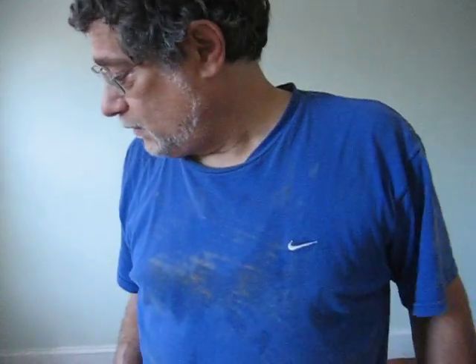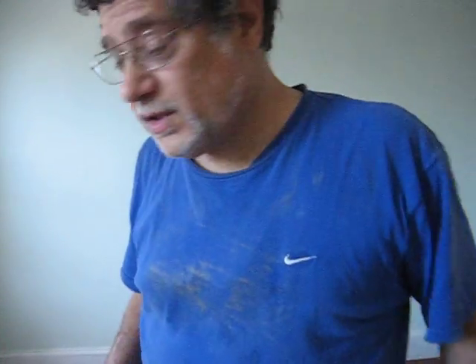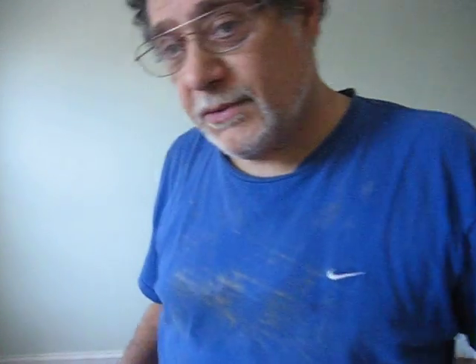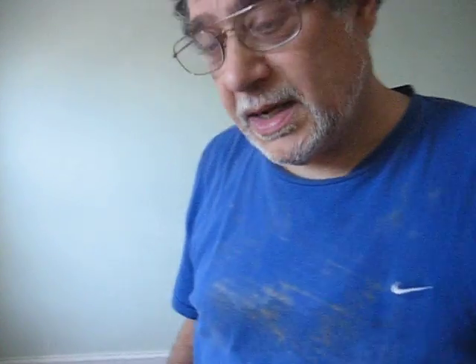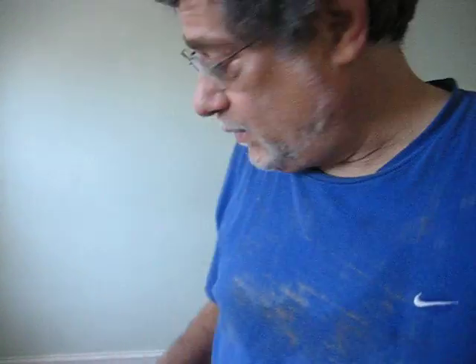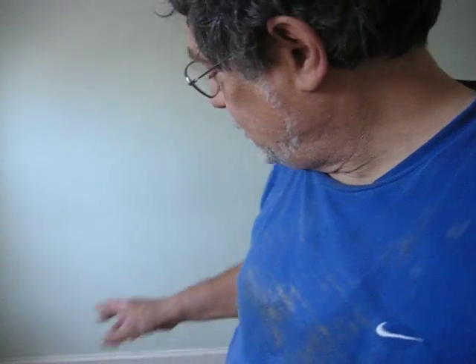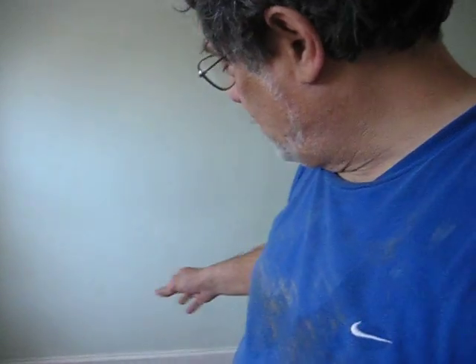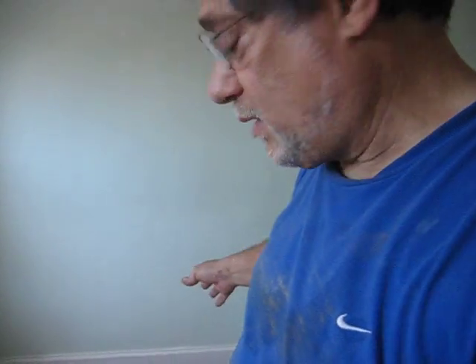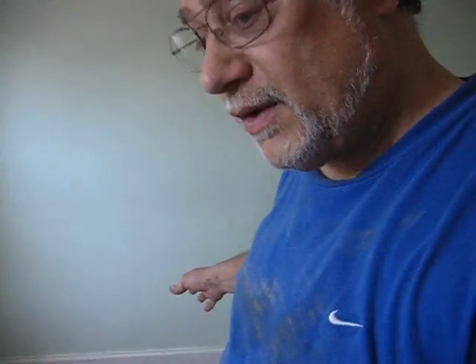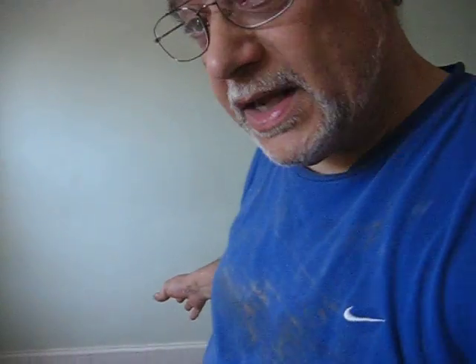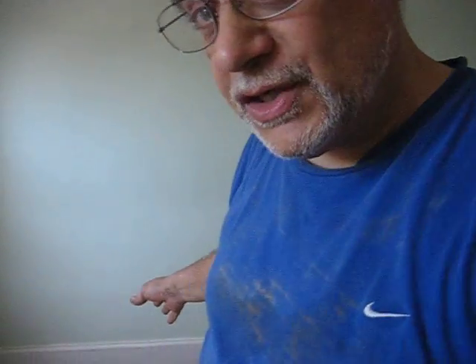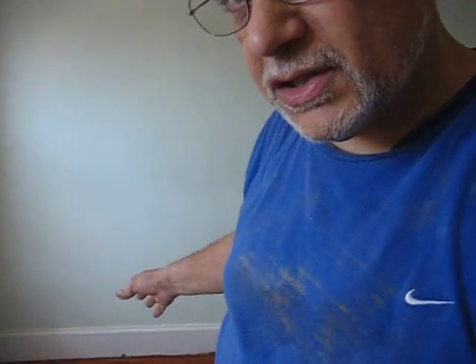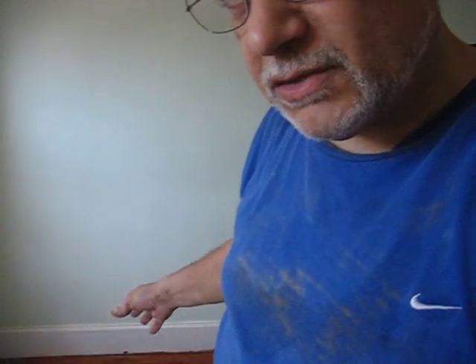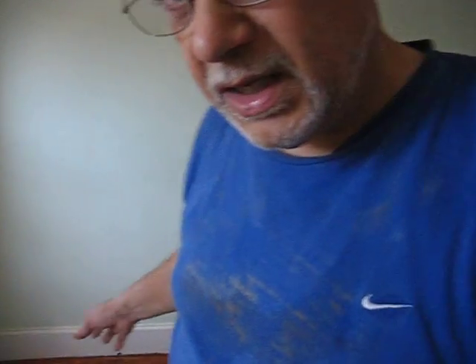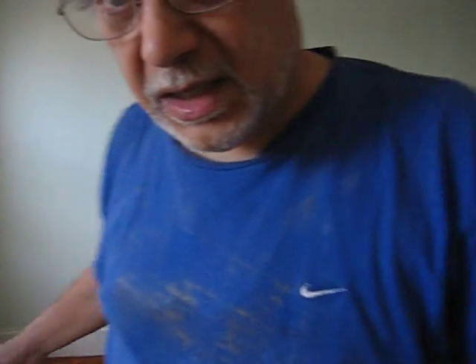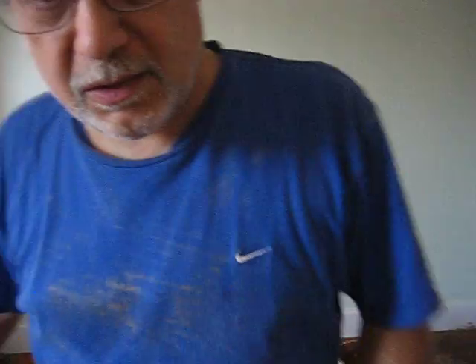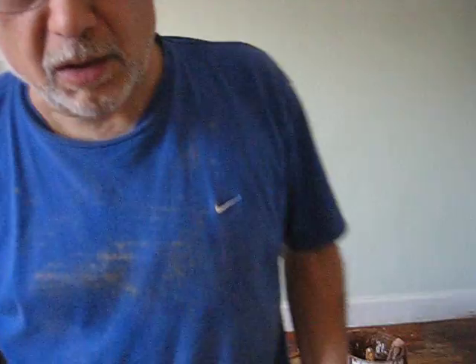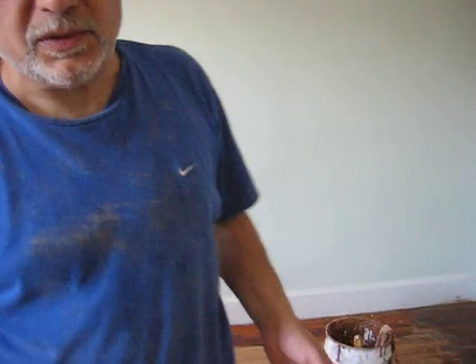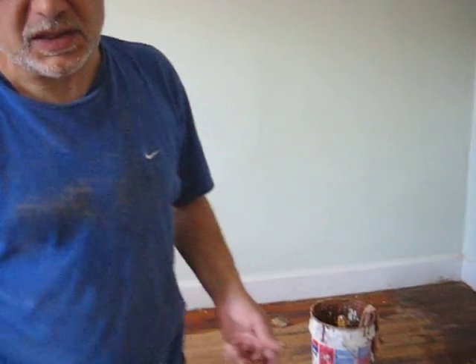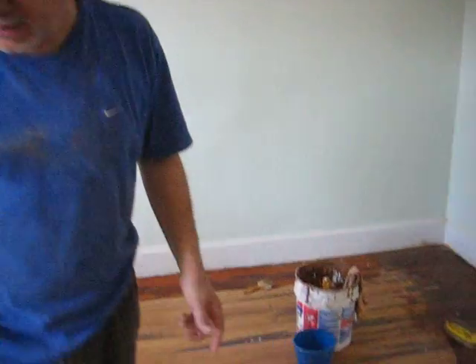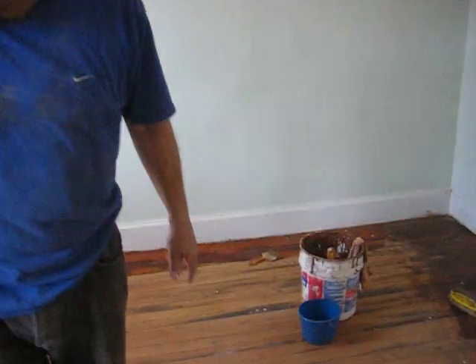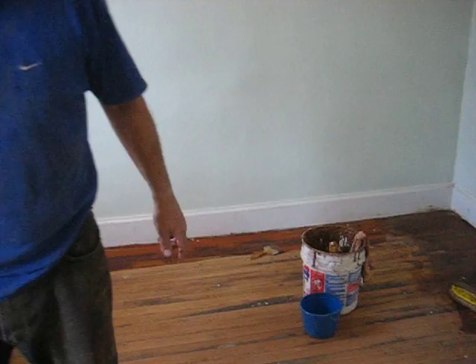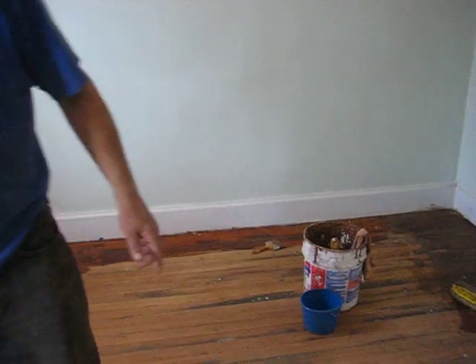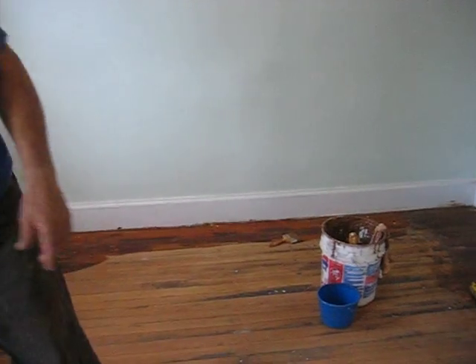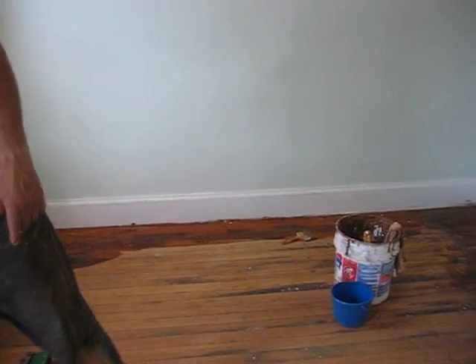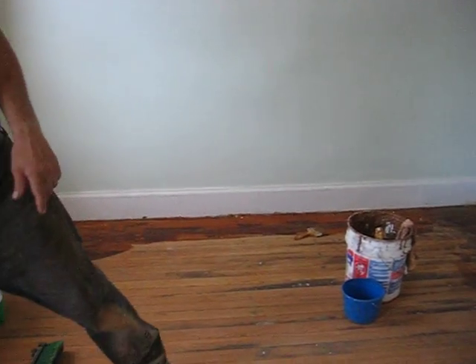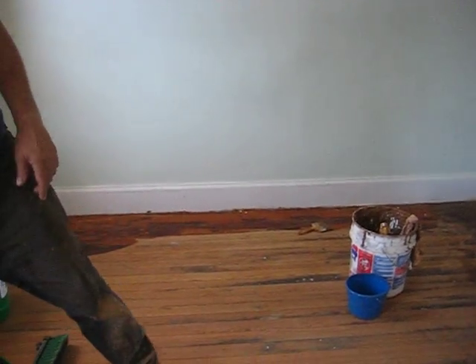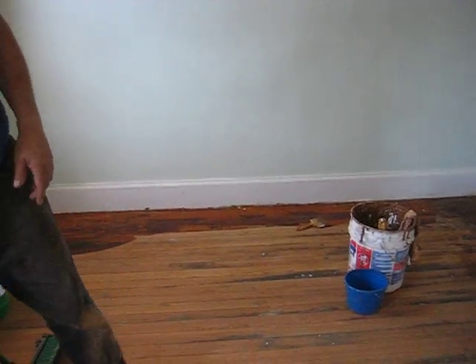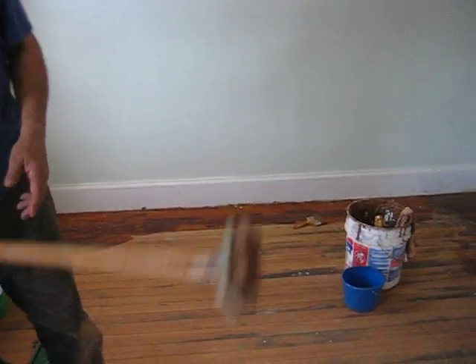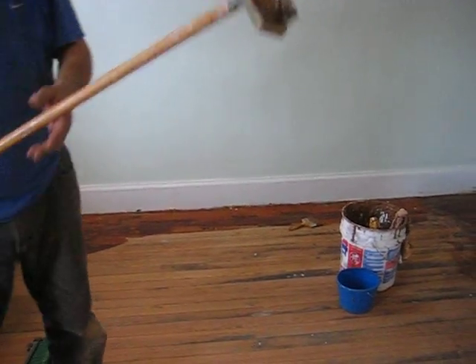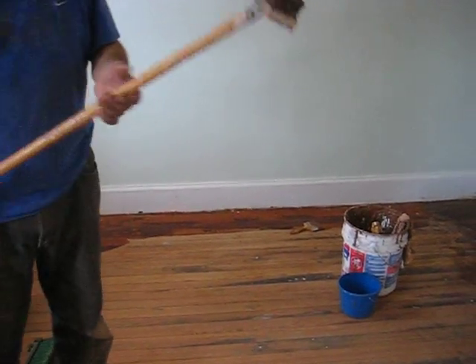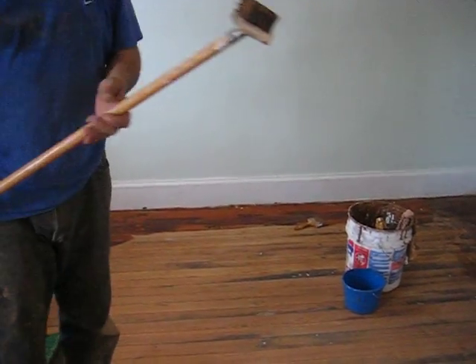The first thing we've got is stripper over here on the edges because we can't get it off with the sander. I've got this tool right here.